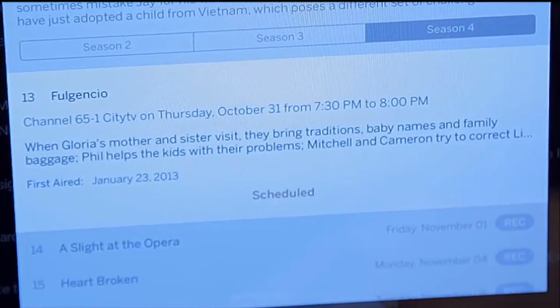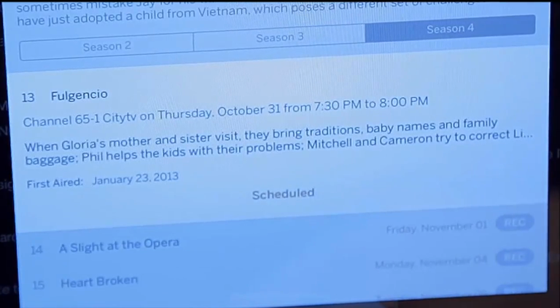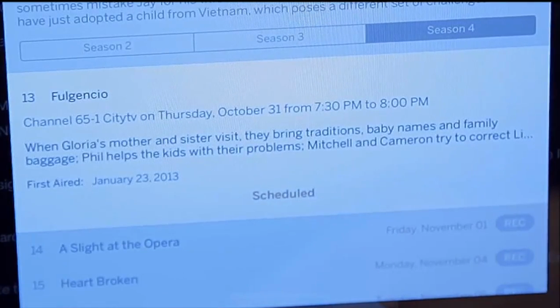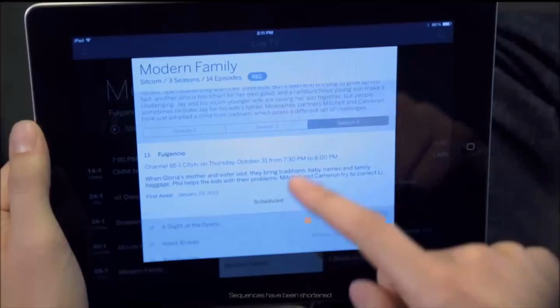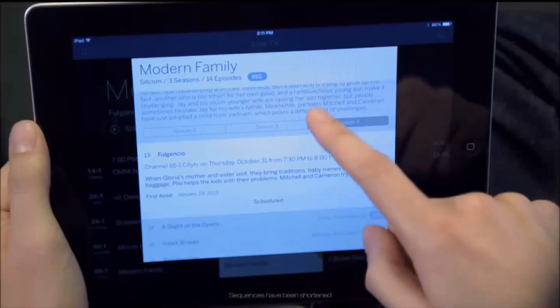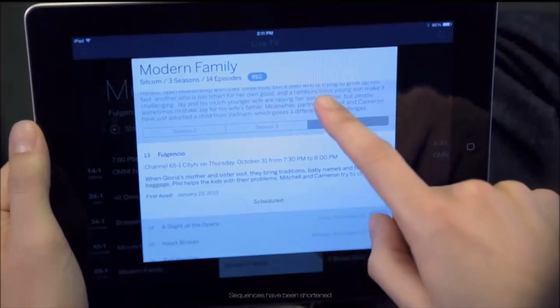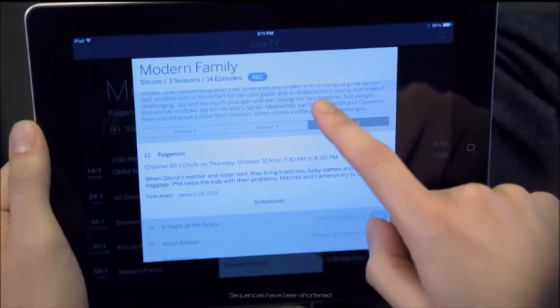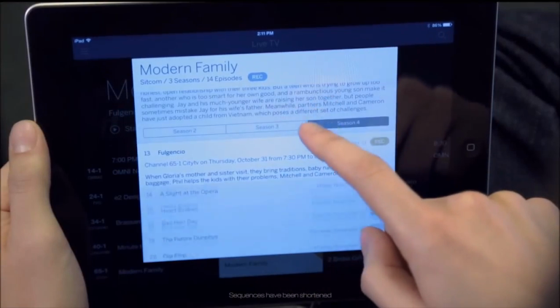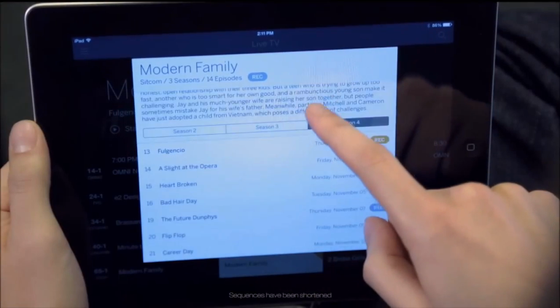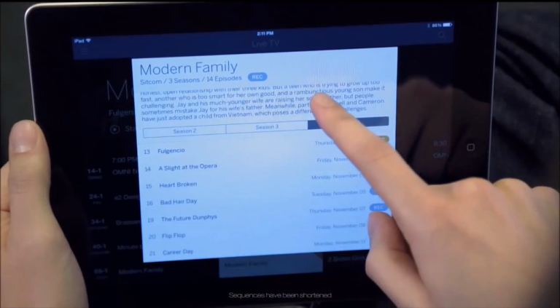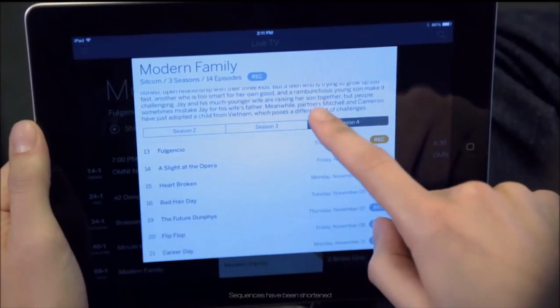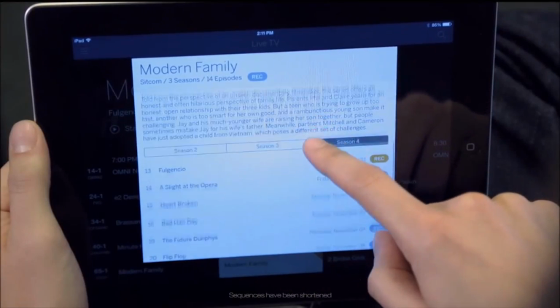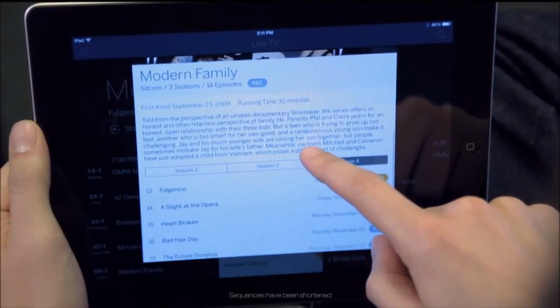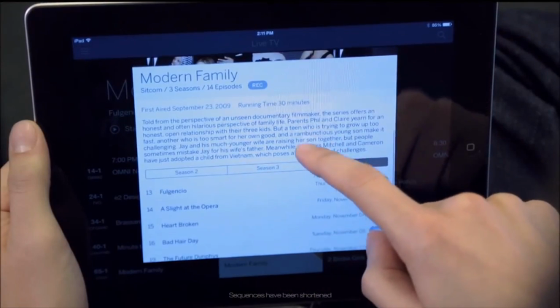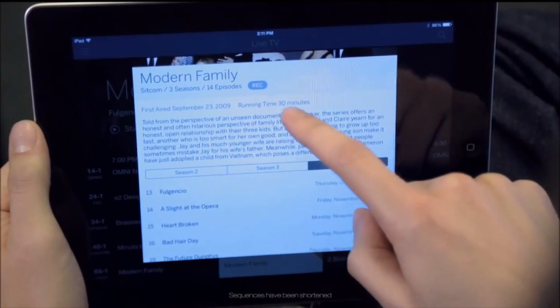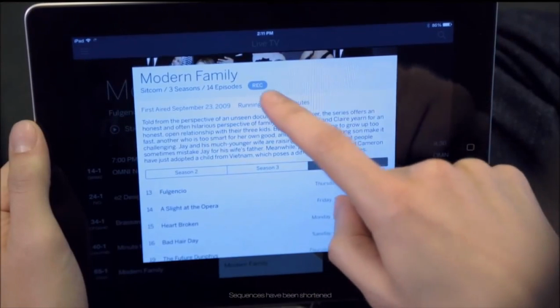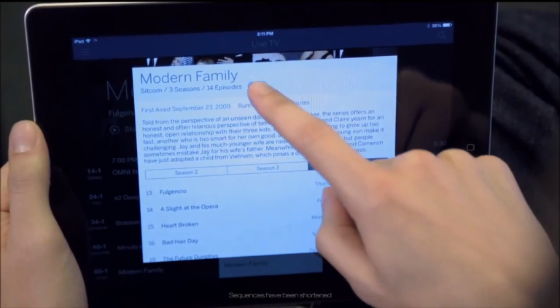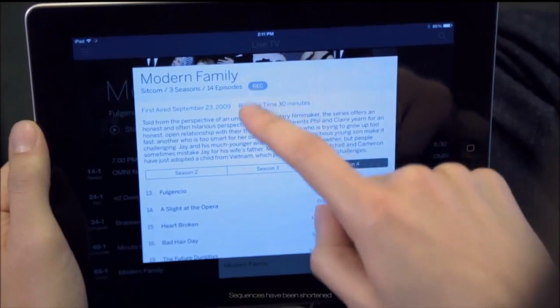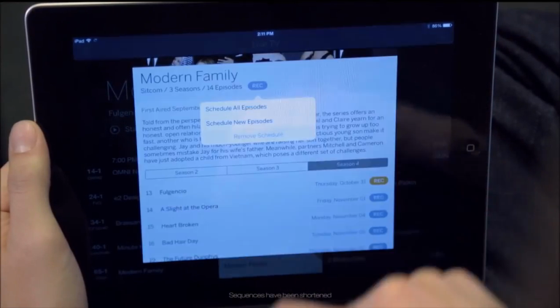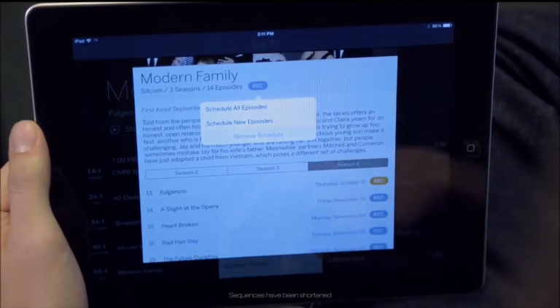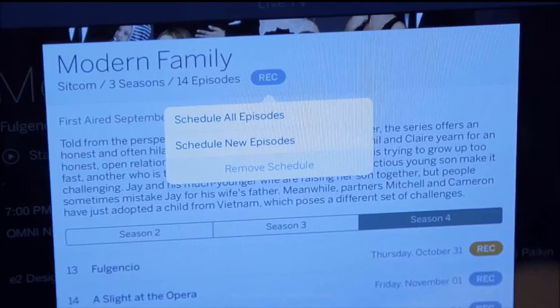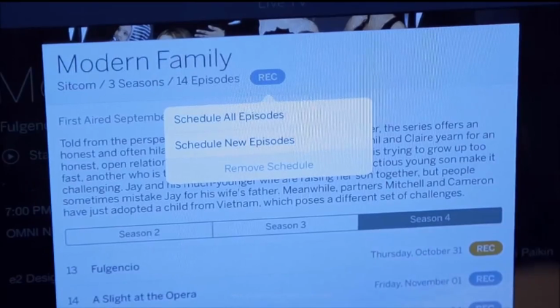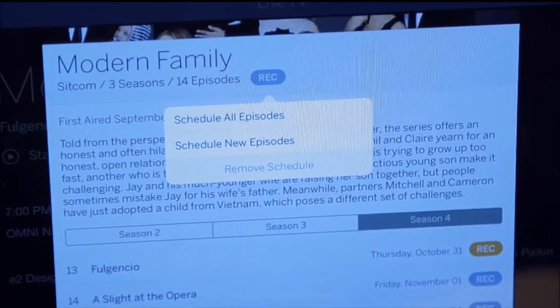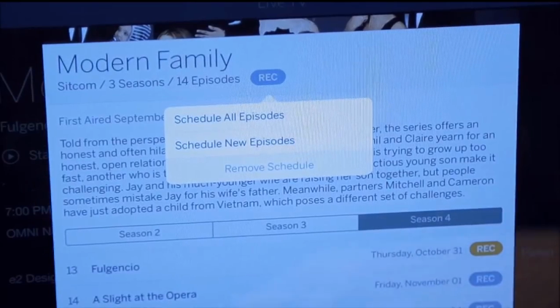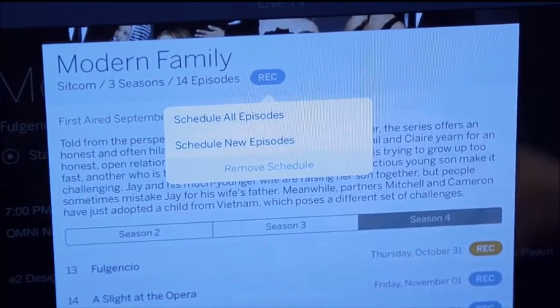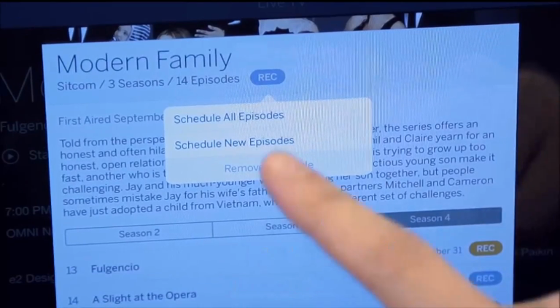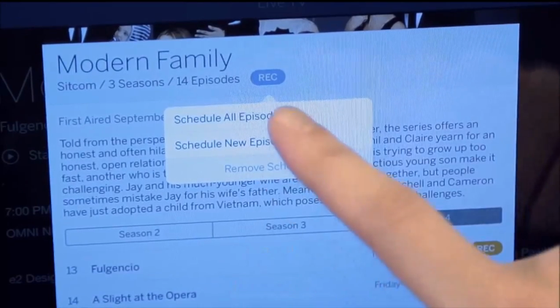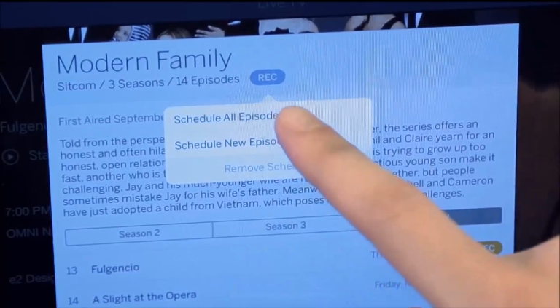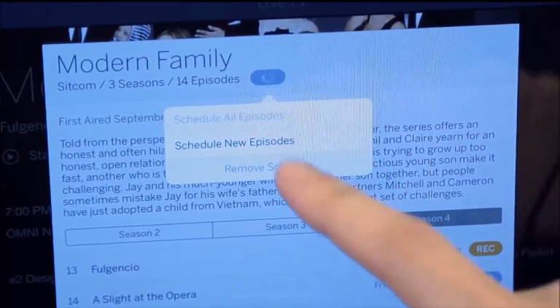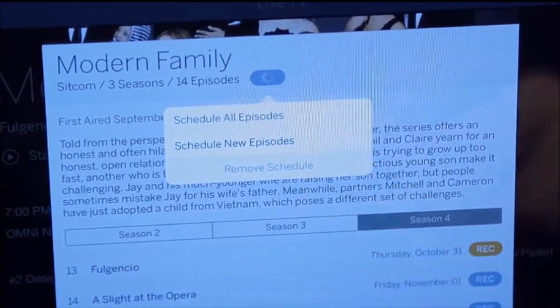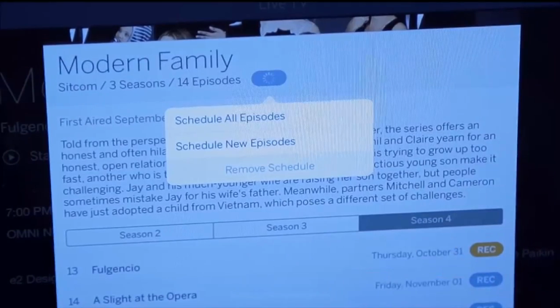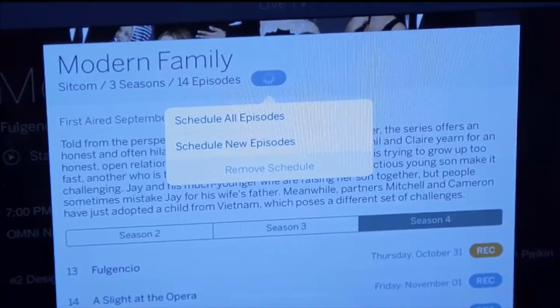But best of all, you can set Tableau to record all episodes, or all new episodes, of your favourite shows.